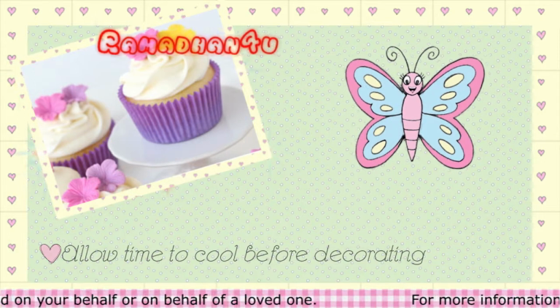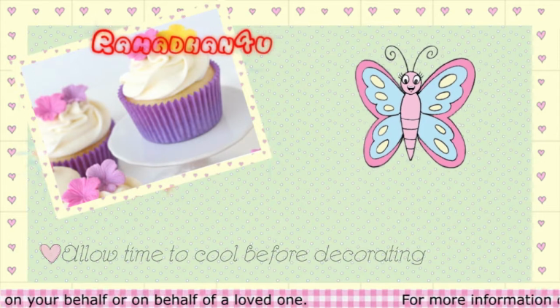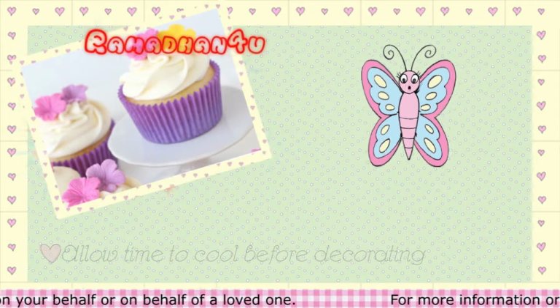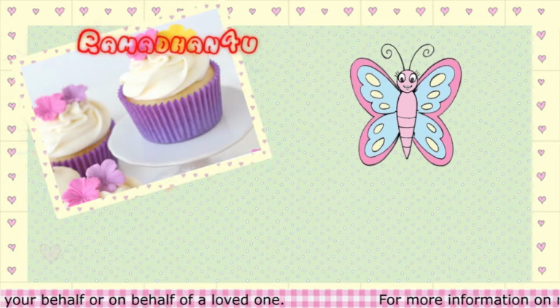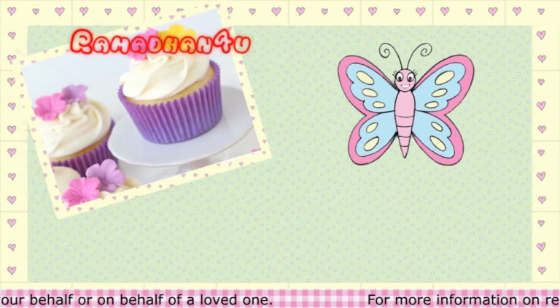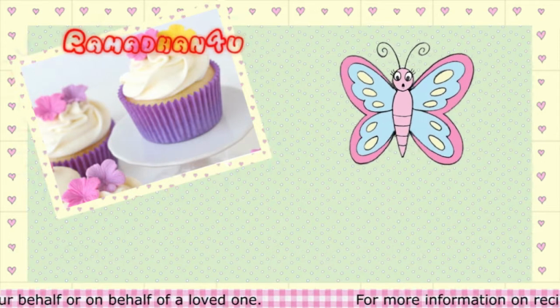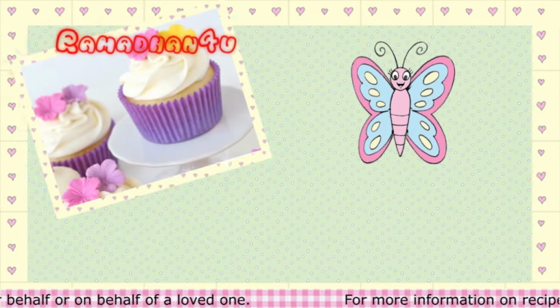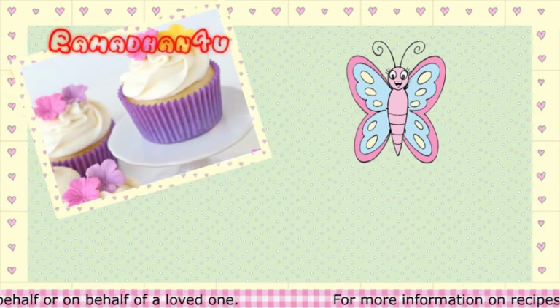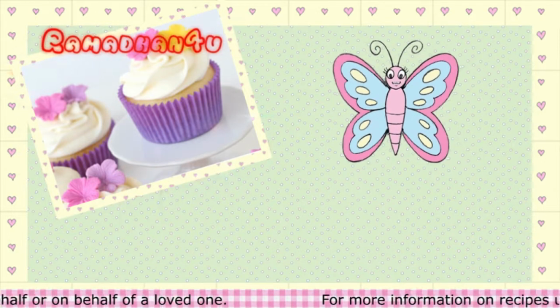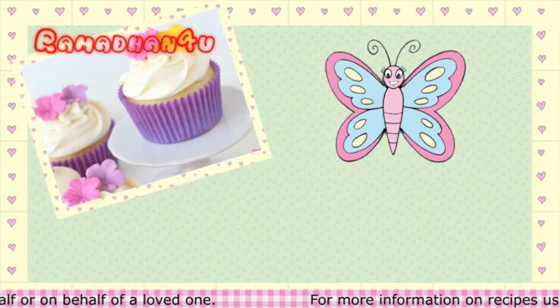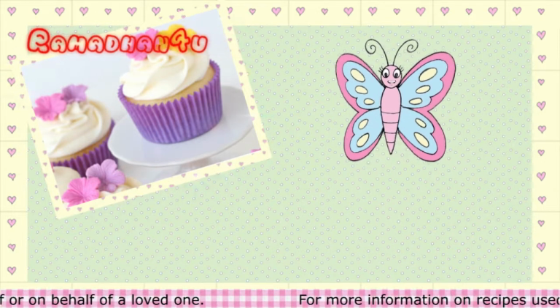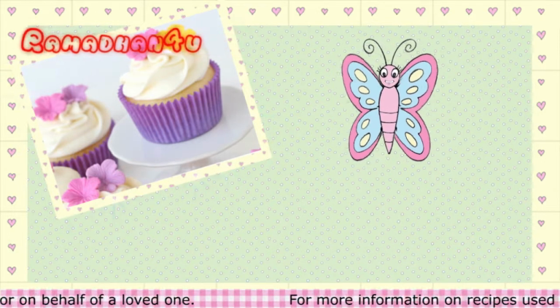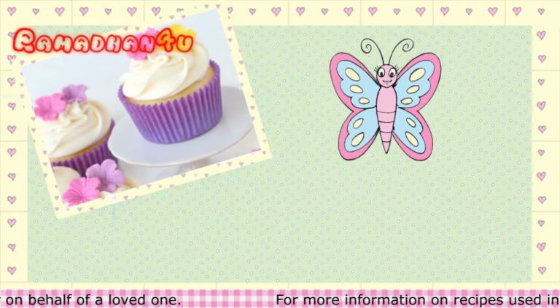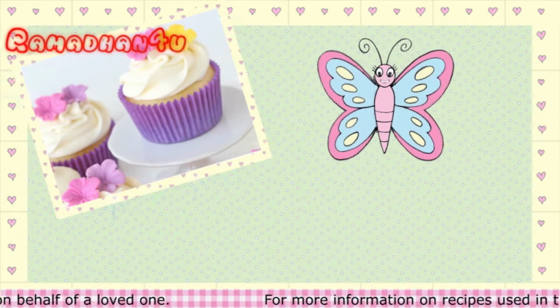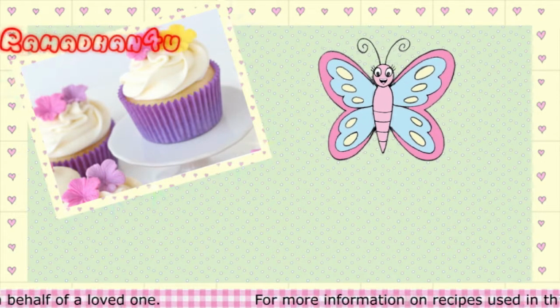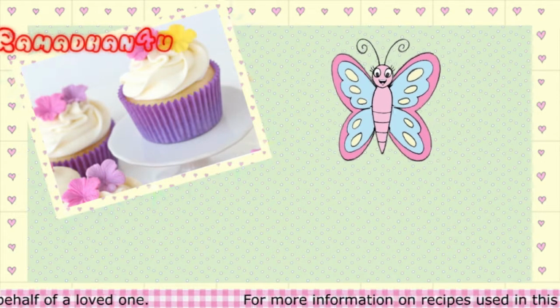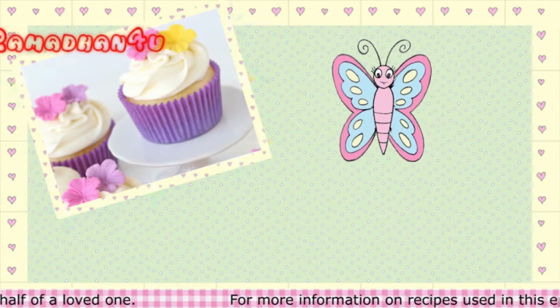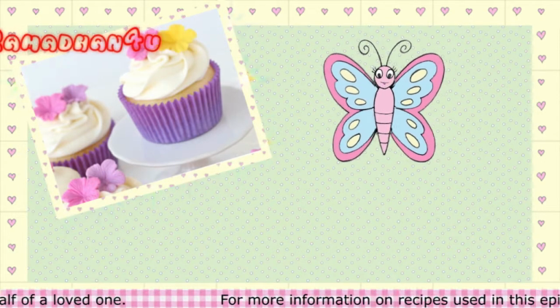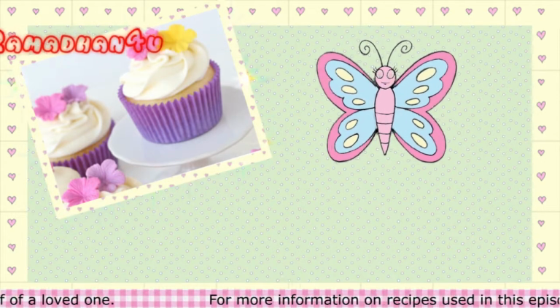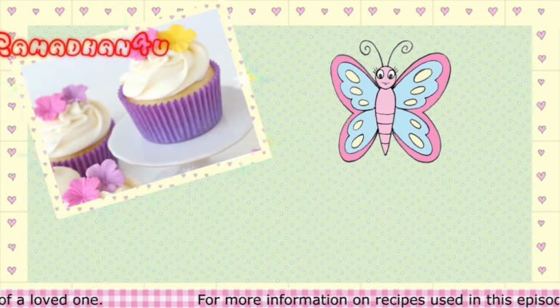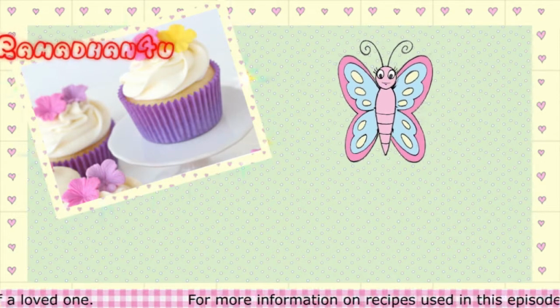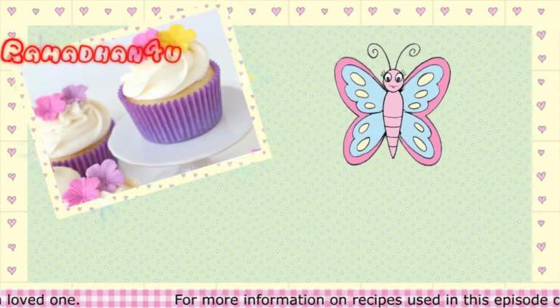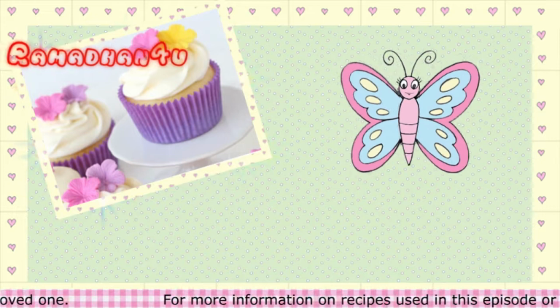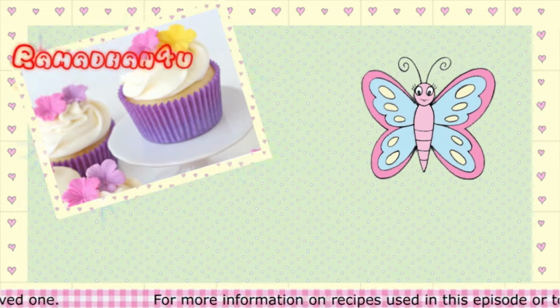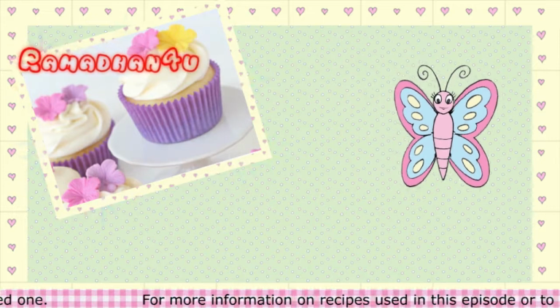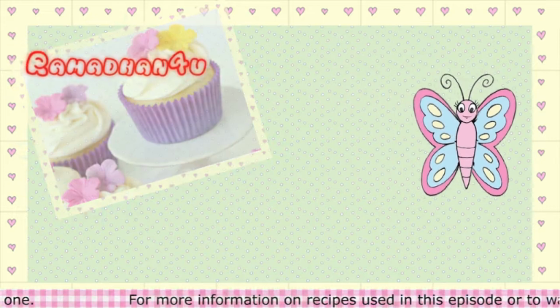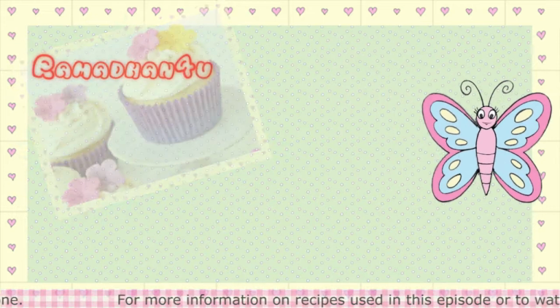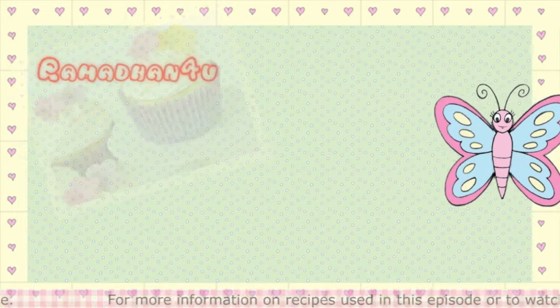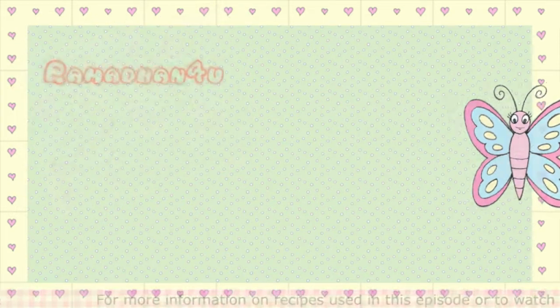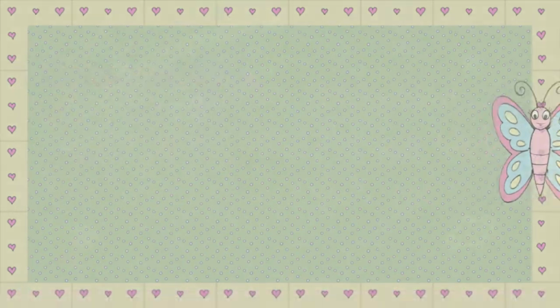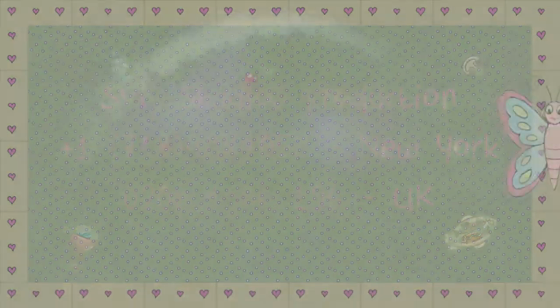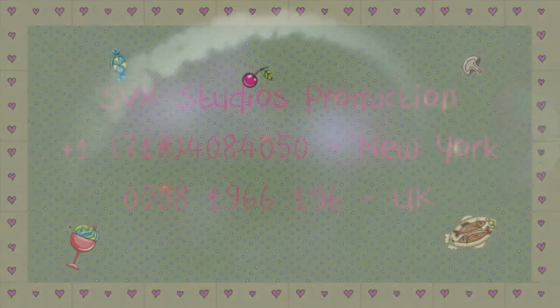Inshallah you enjoy your cupcakes and have a lovely iftar.